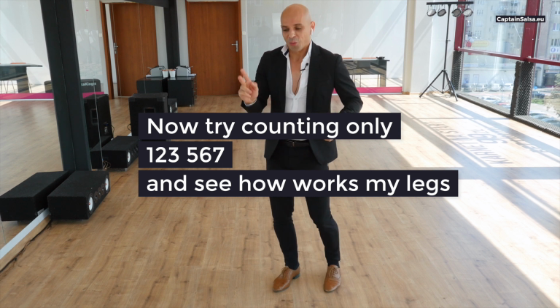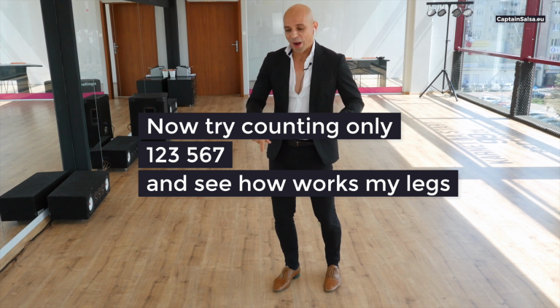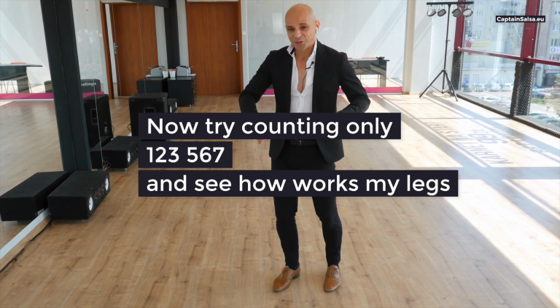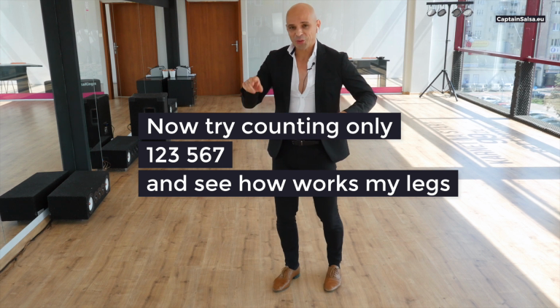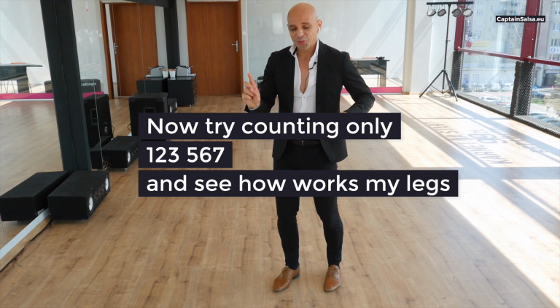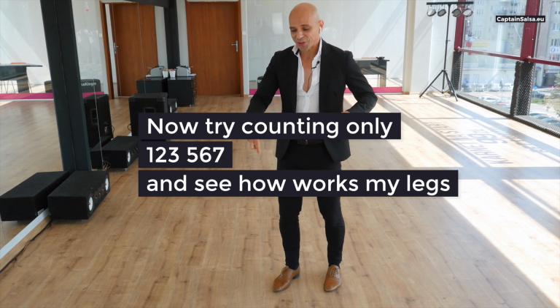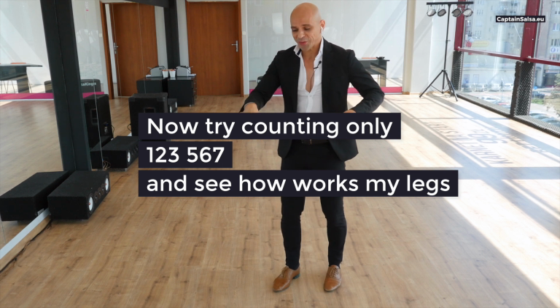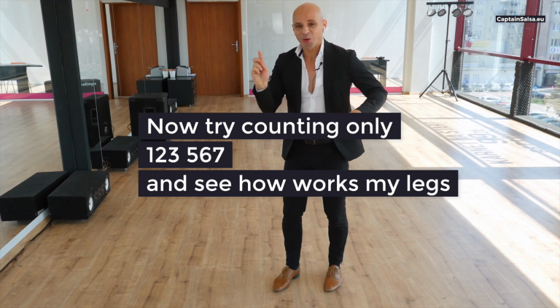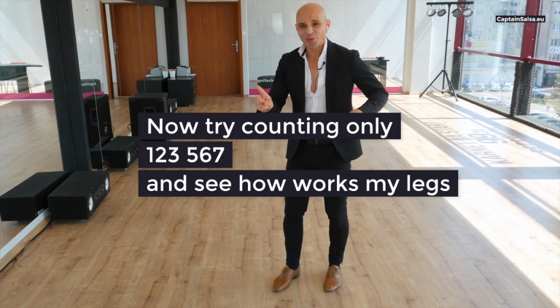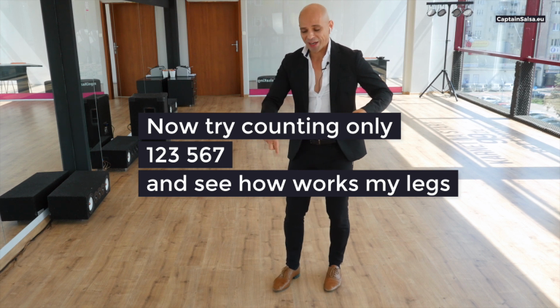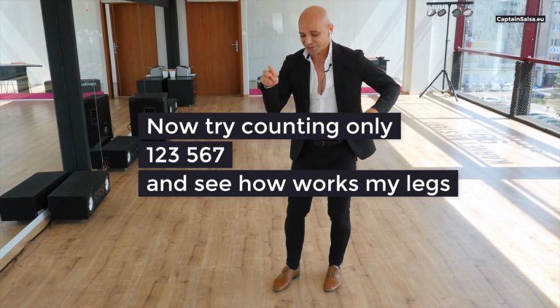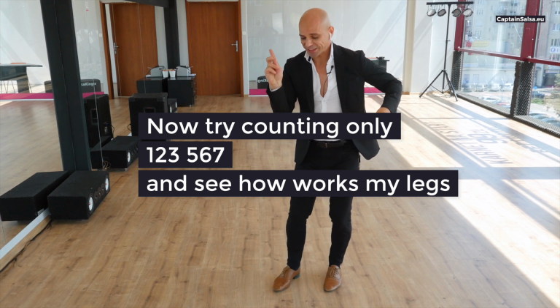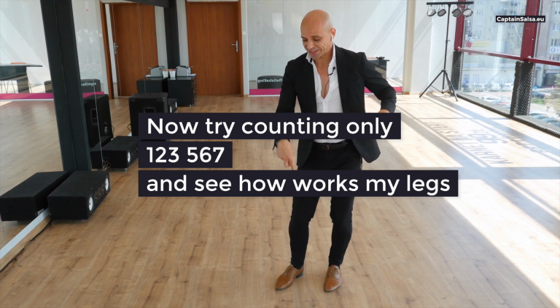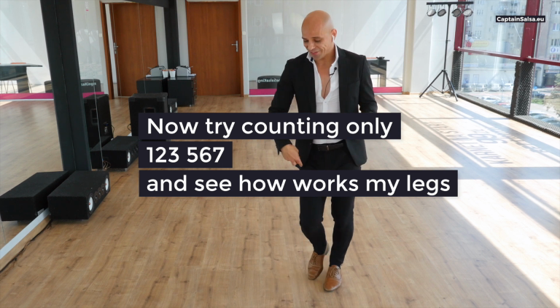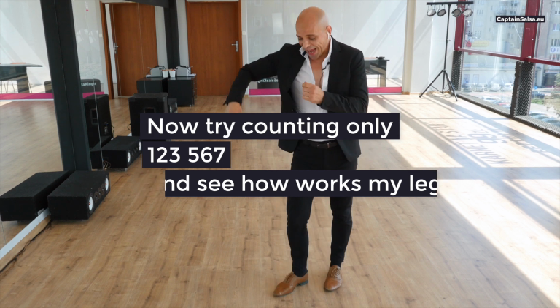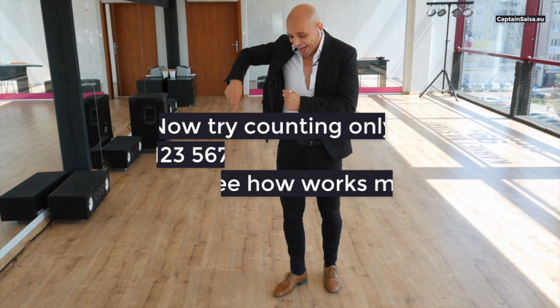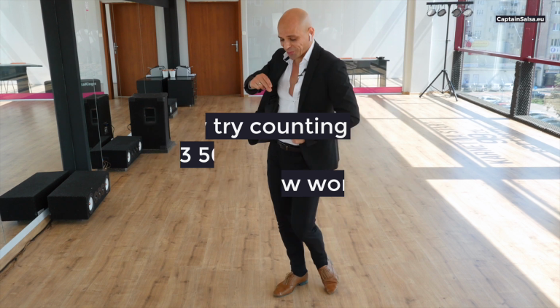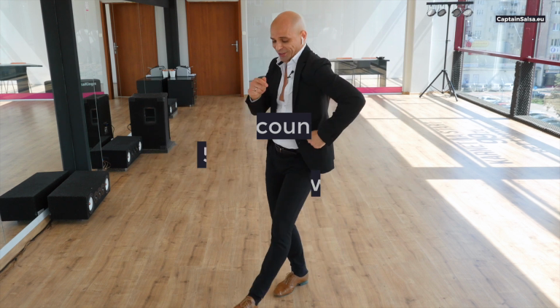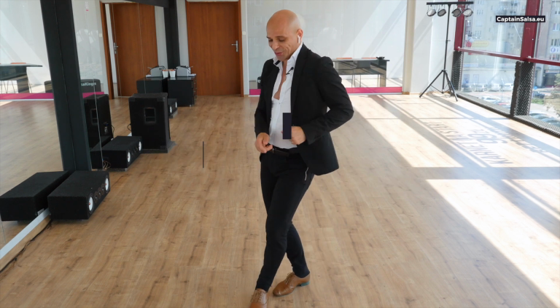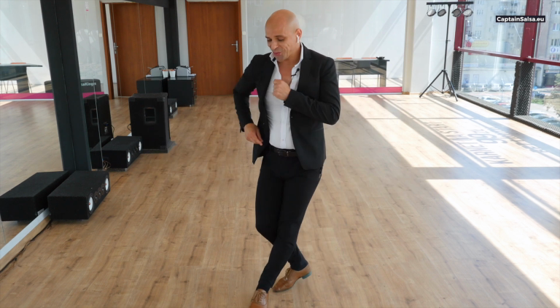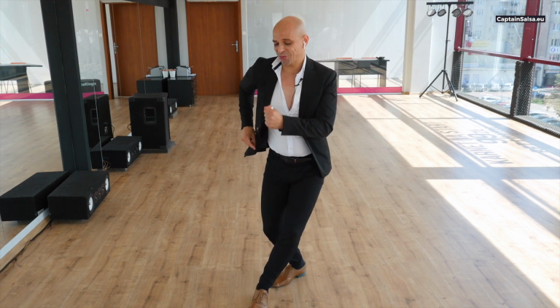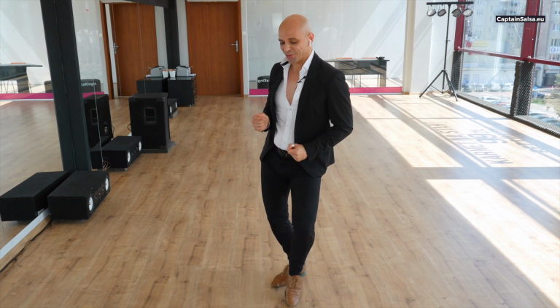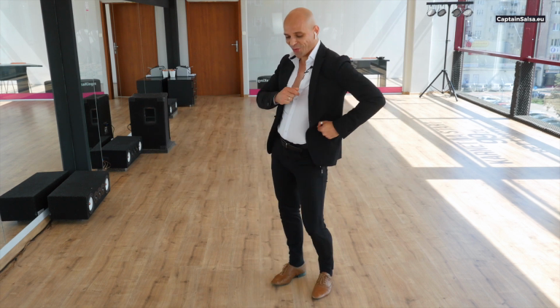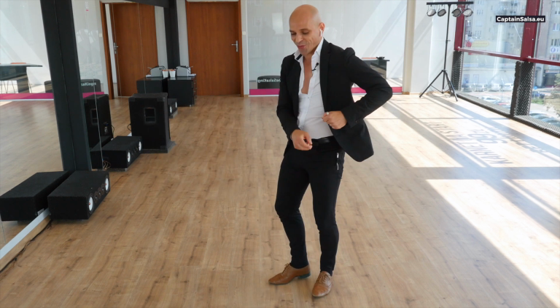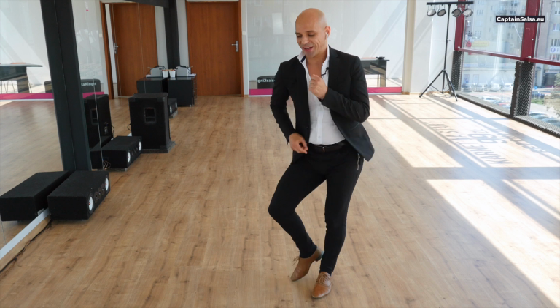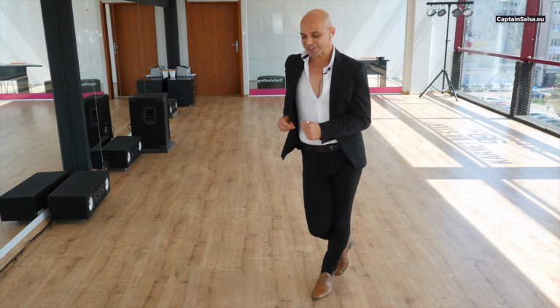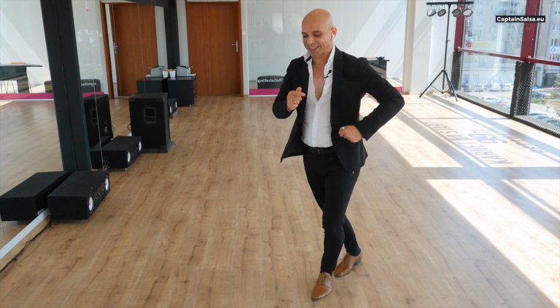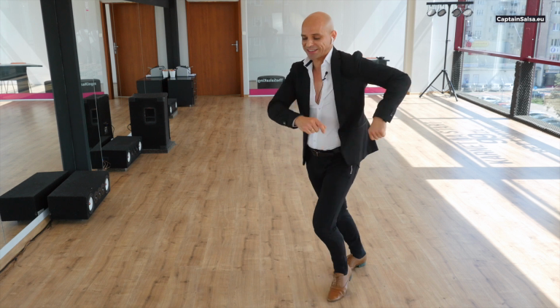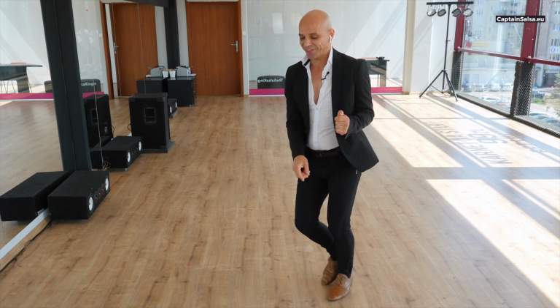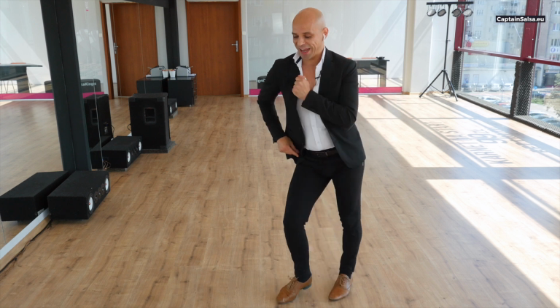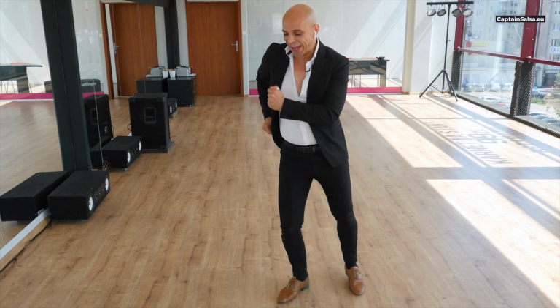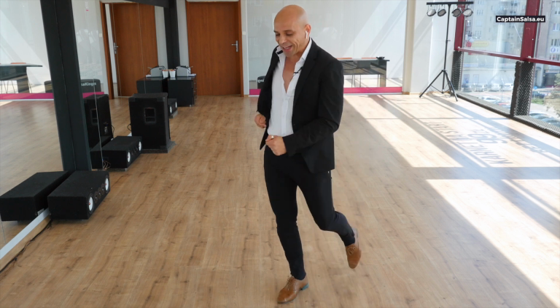One, two, three, four, five, six, seven, eight. One, two, three, four, six, seven, eight.